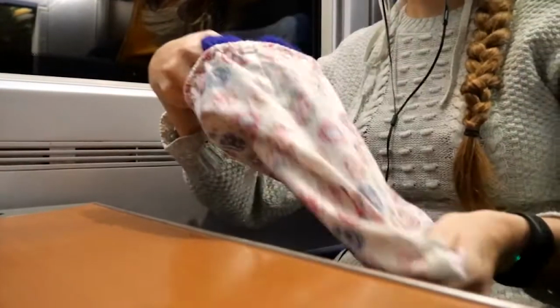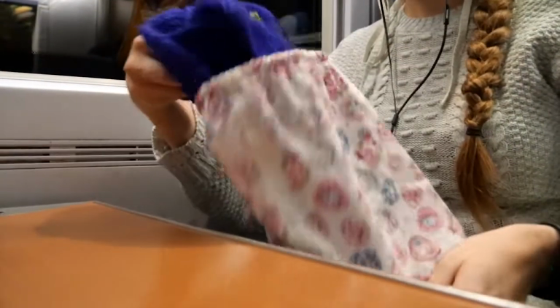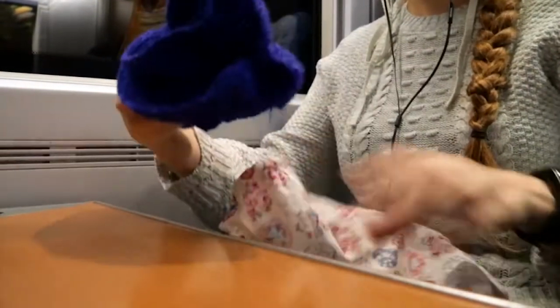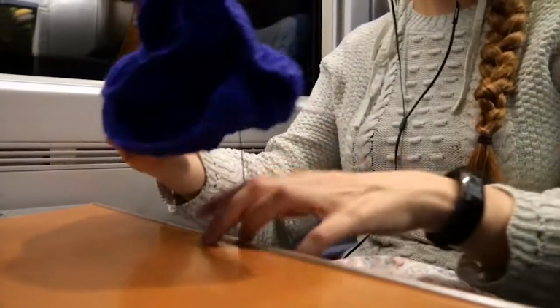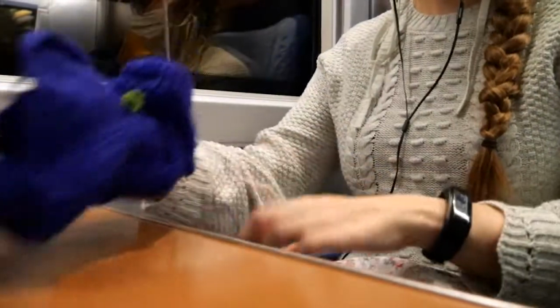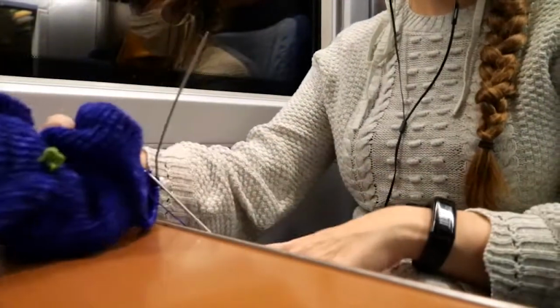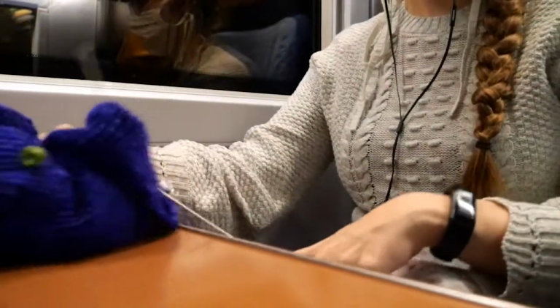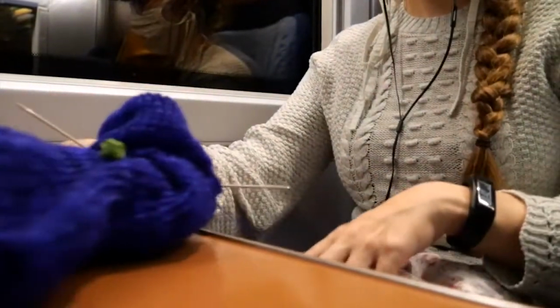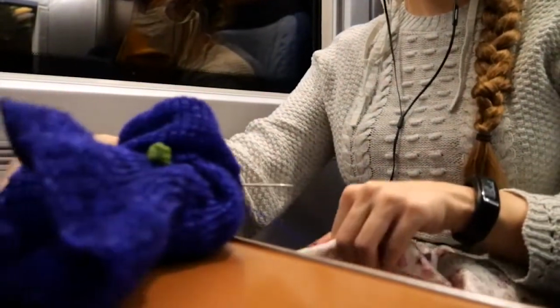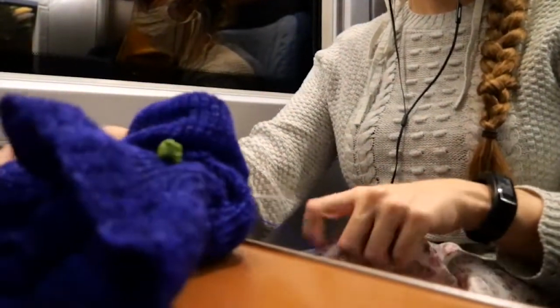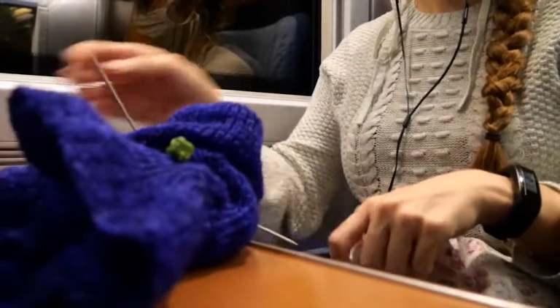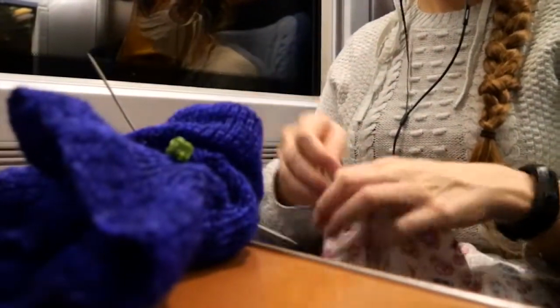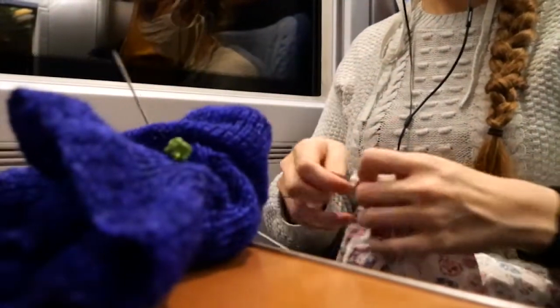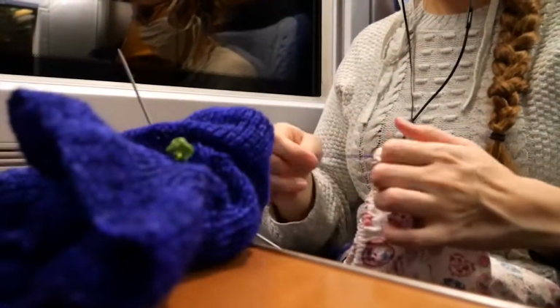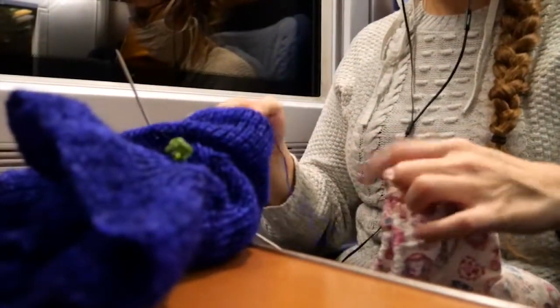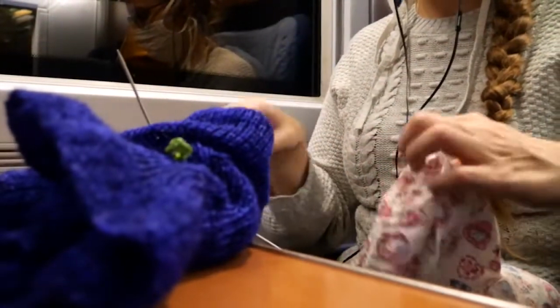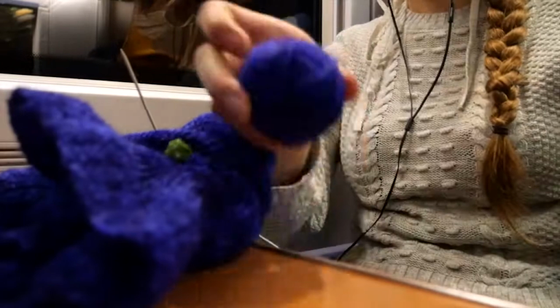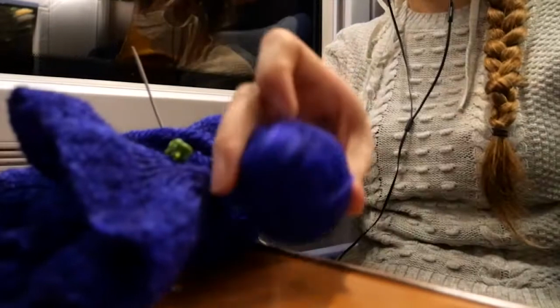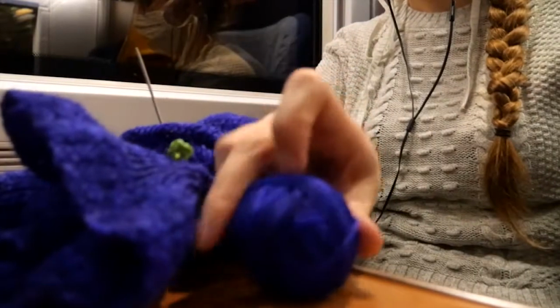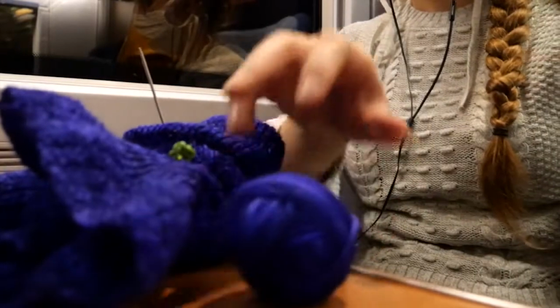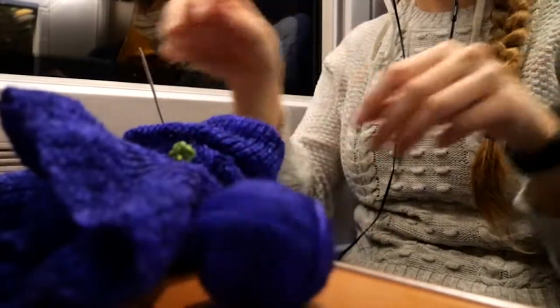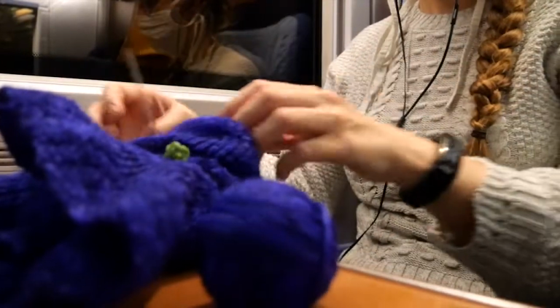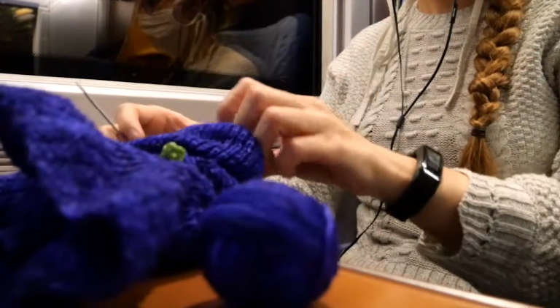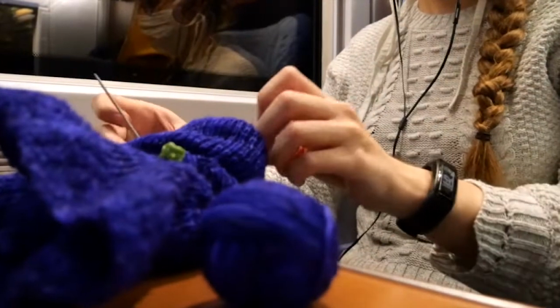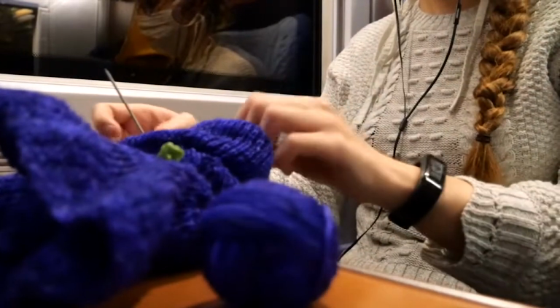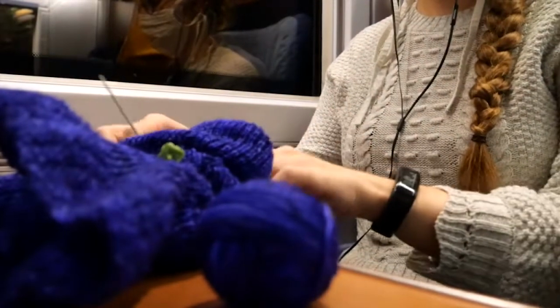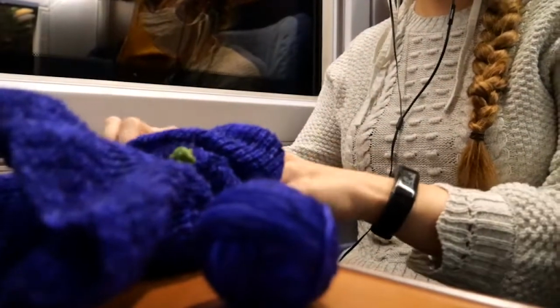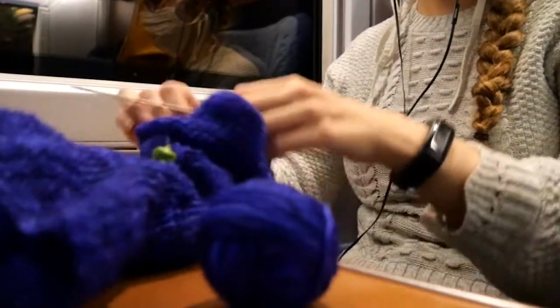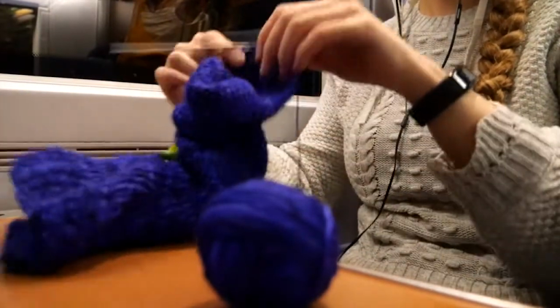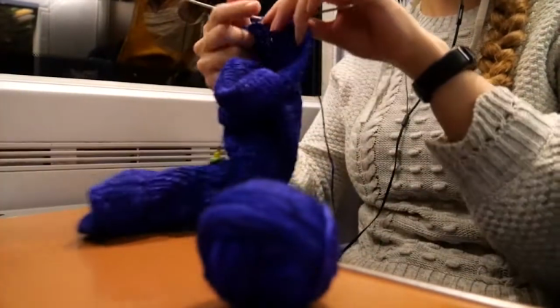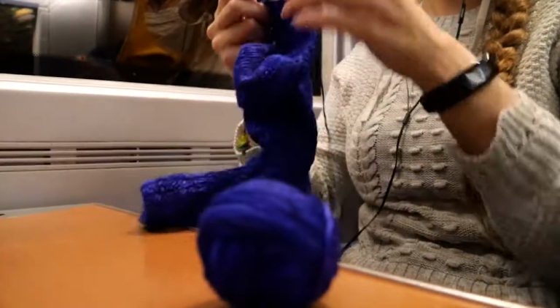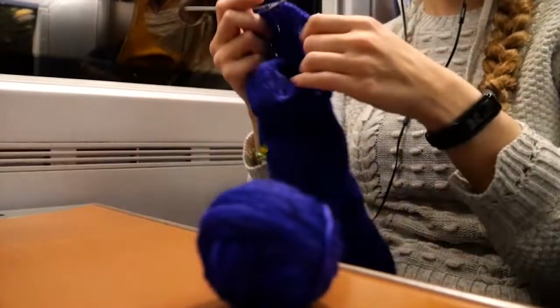I was on the train and used all the time to knit. I think knitting on the train is amazingly relaxing.